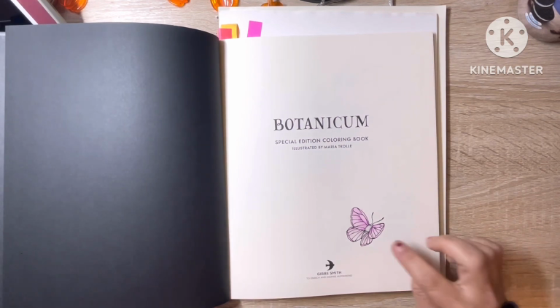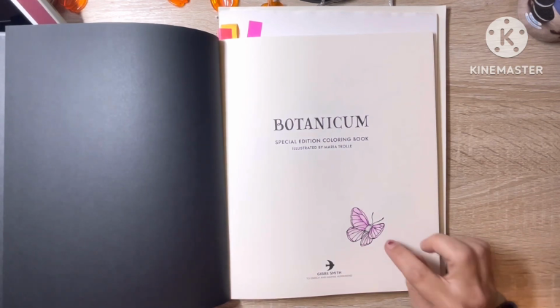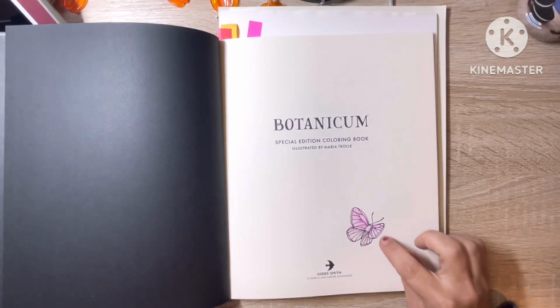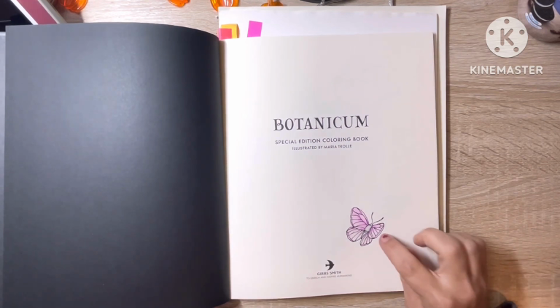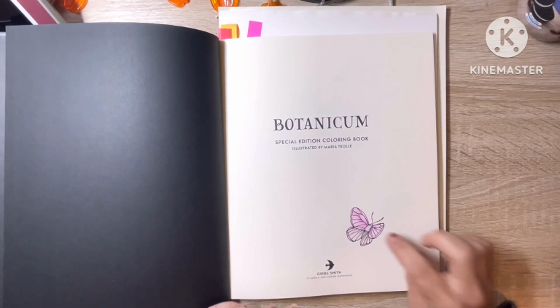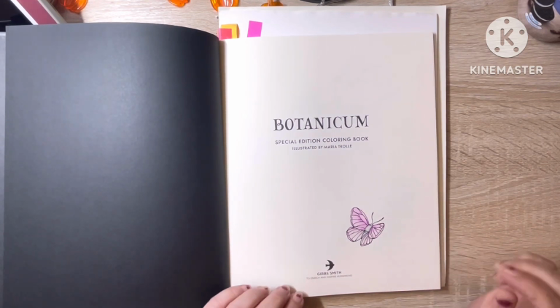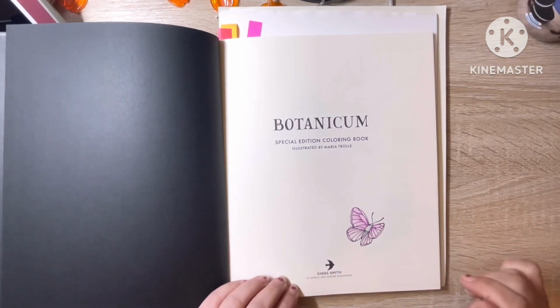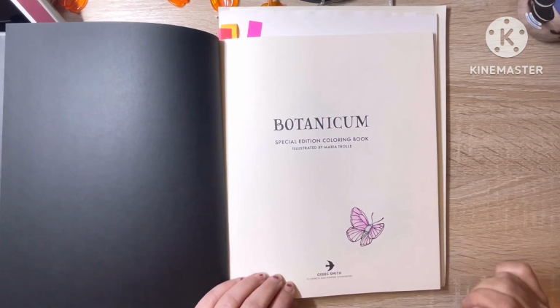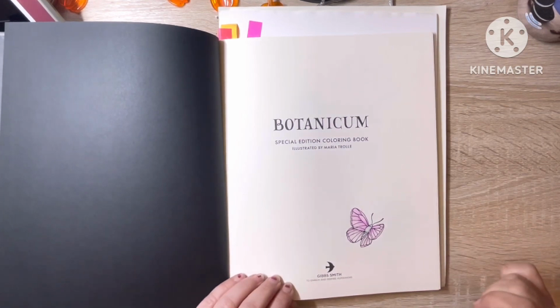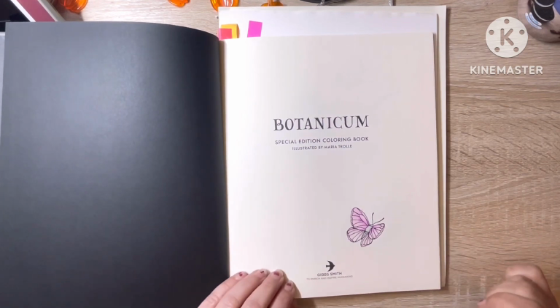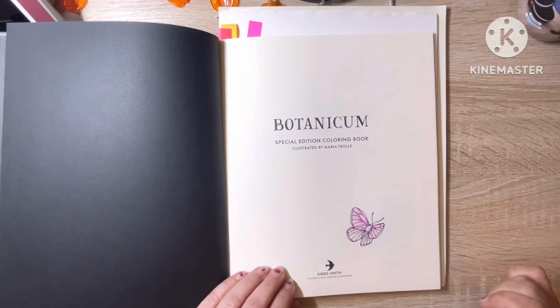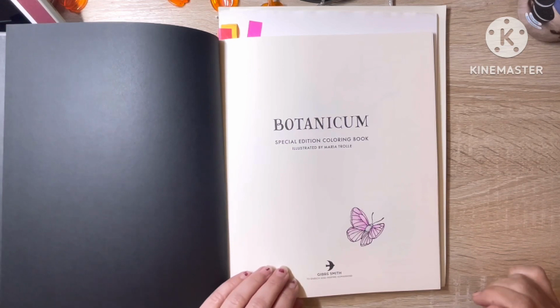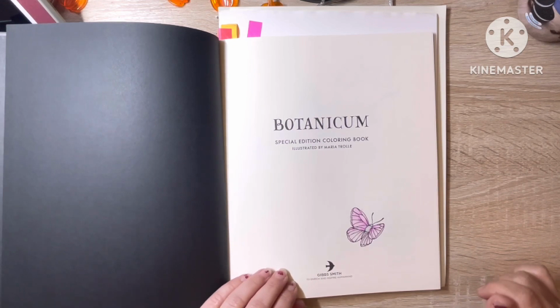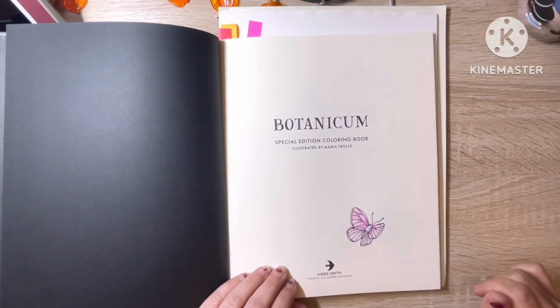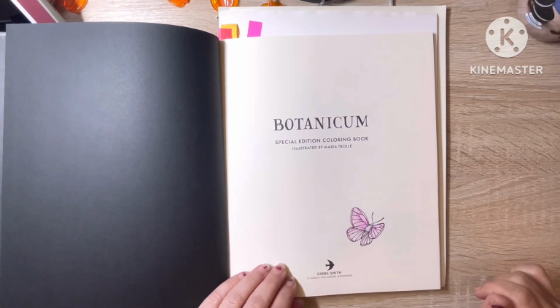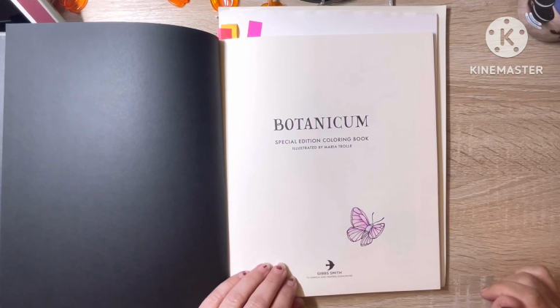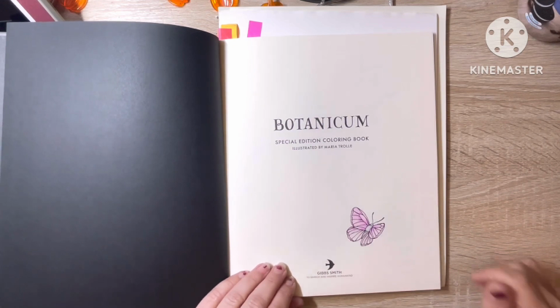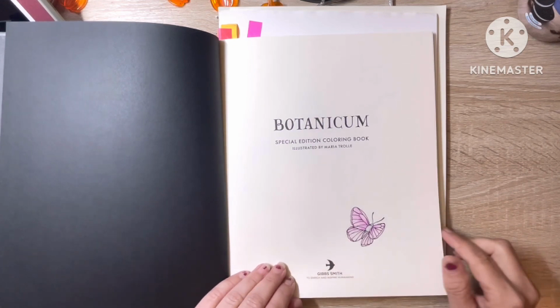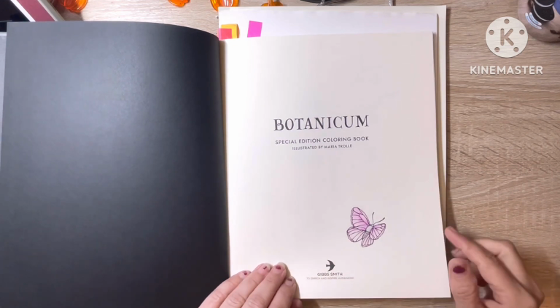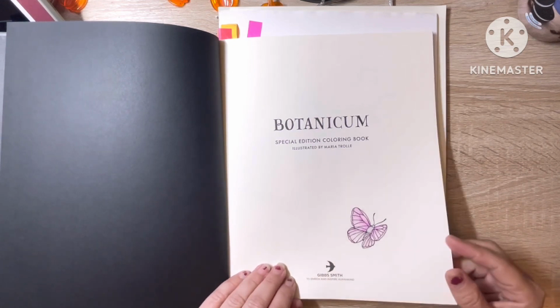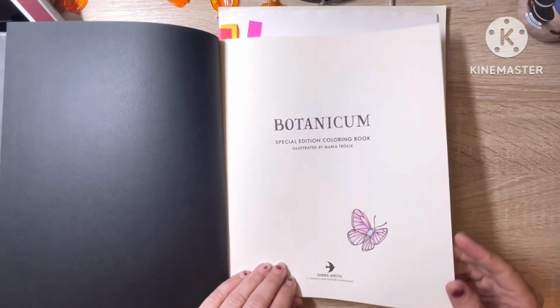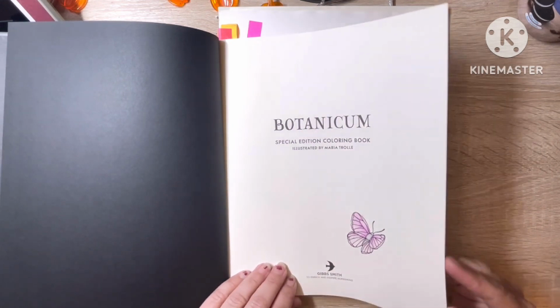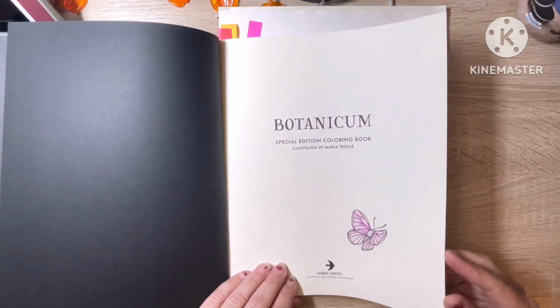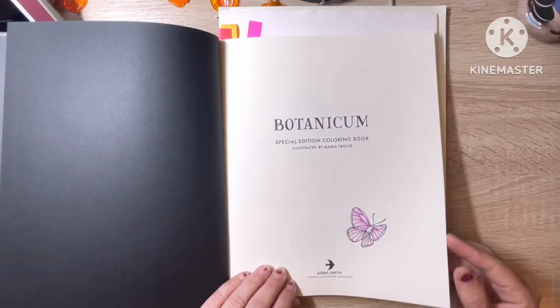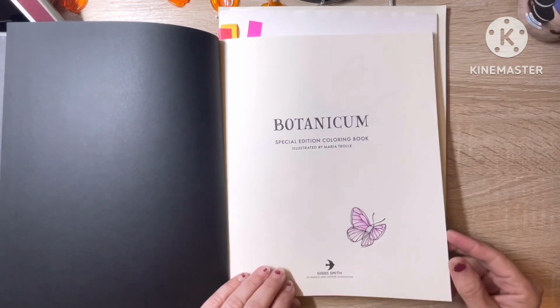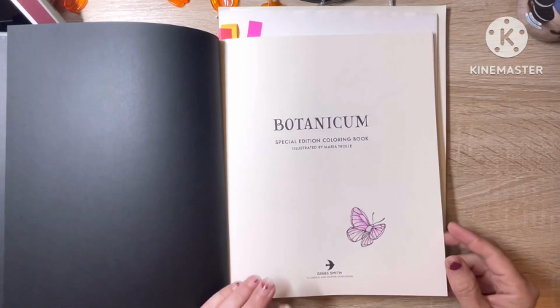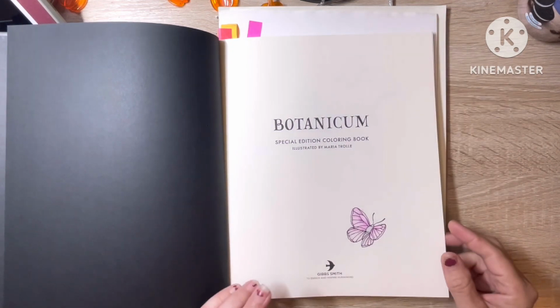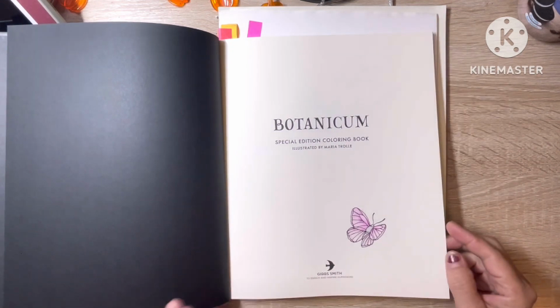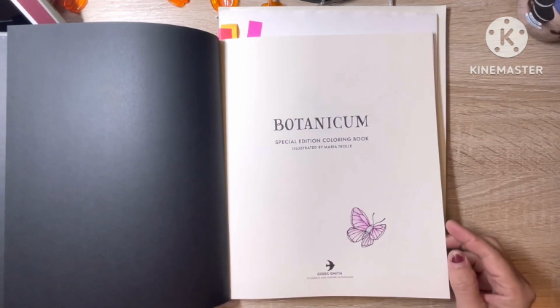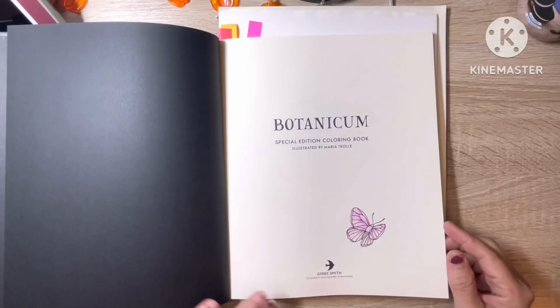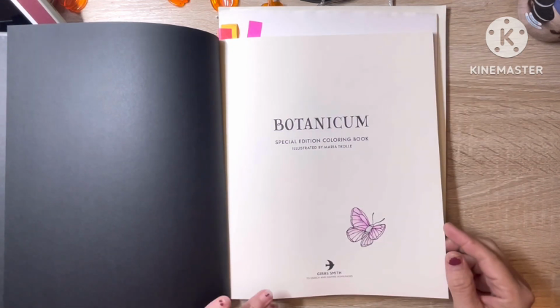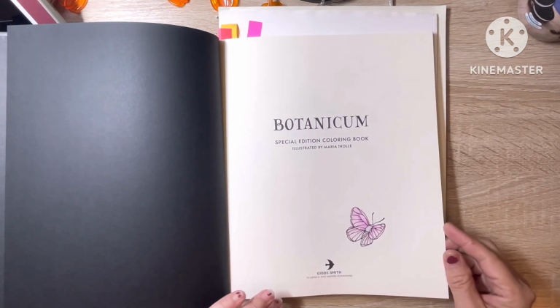This here I did with Bruynzeel Funer watercolor pencils. I wanted to see how those watercolor pencils did in this book.